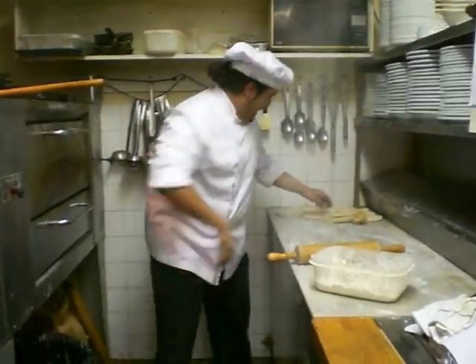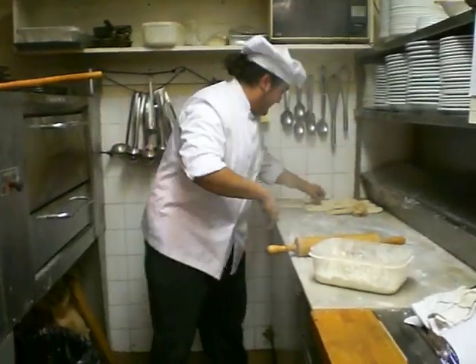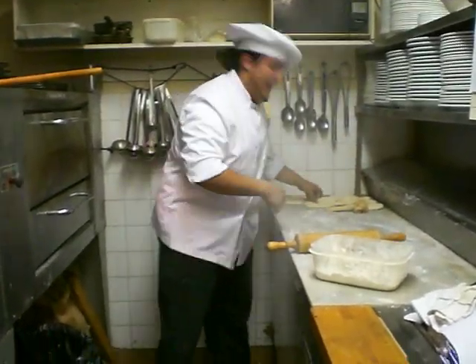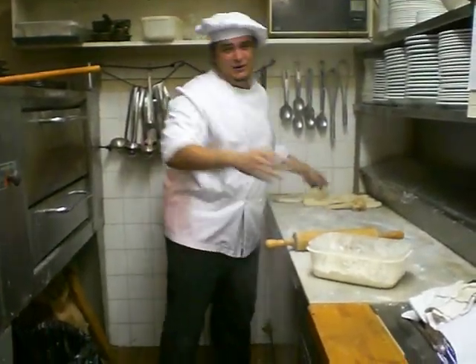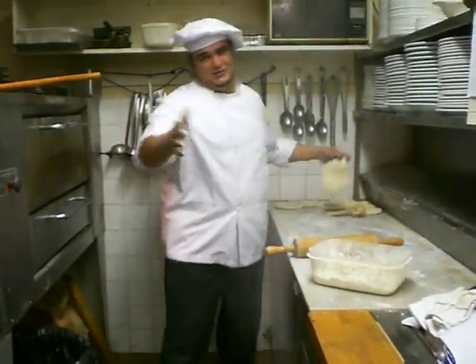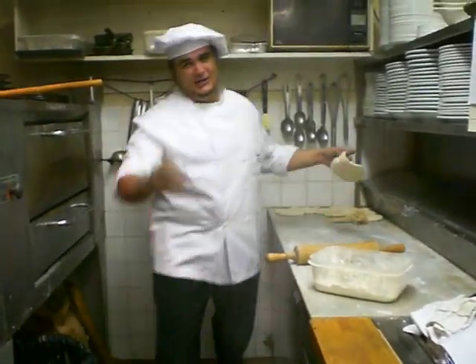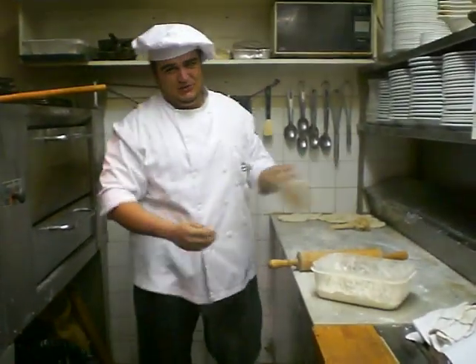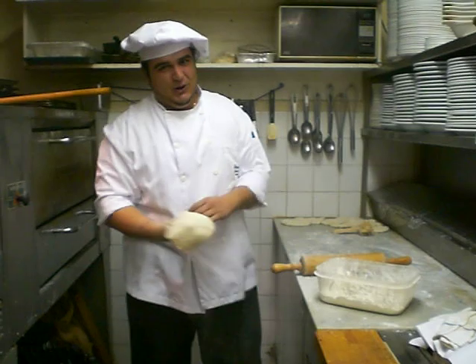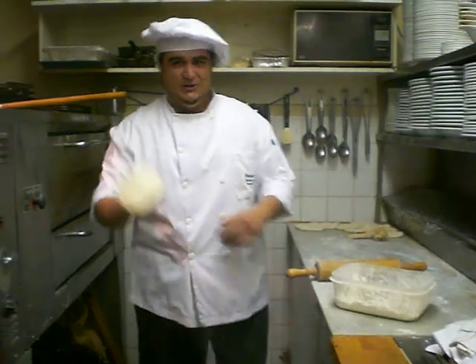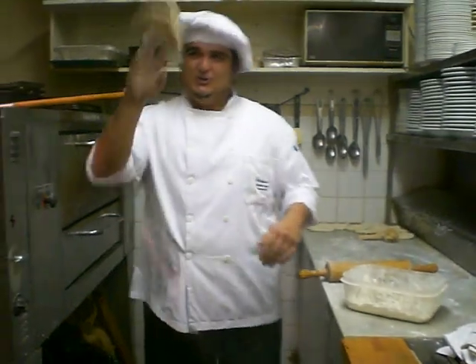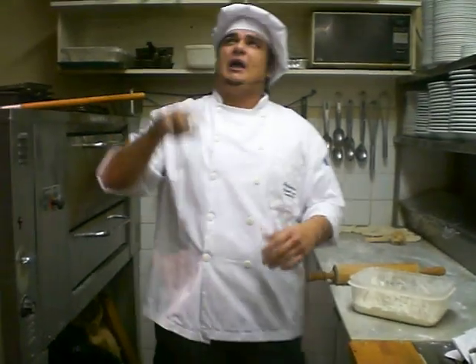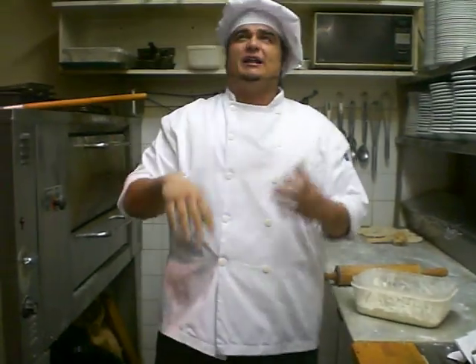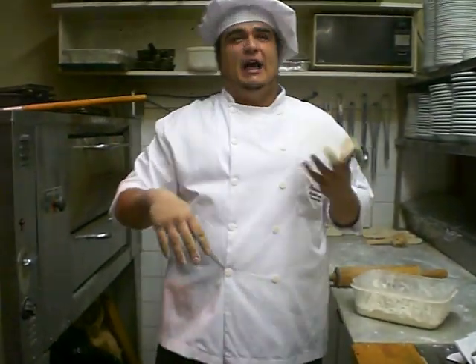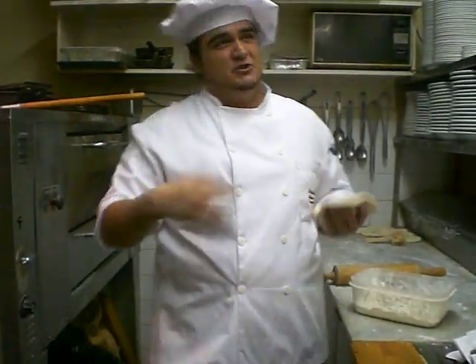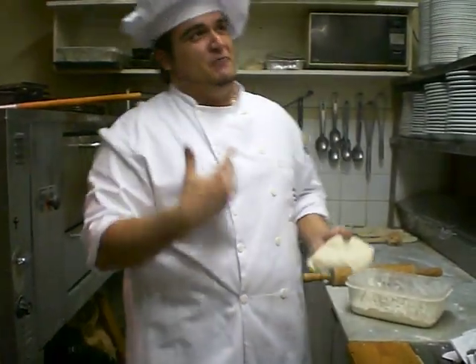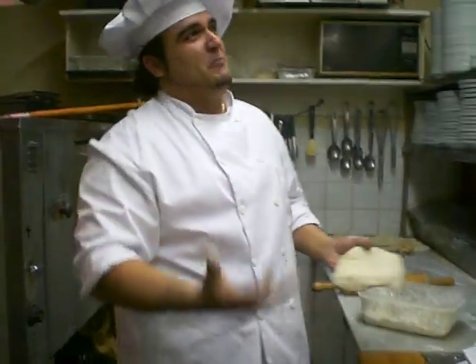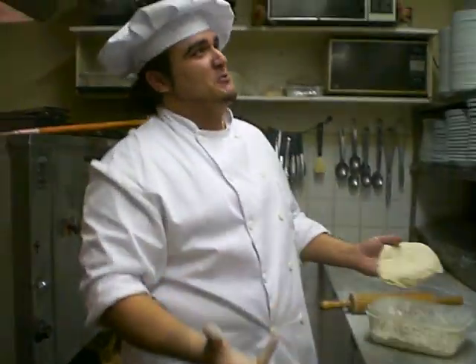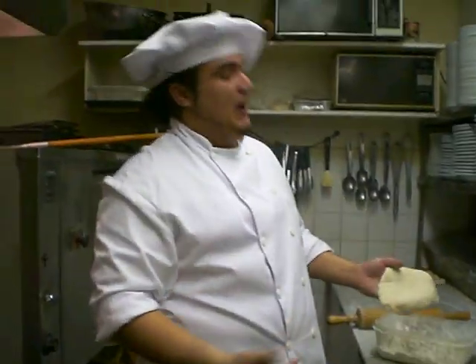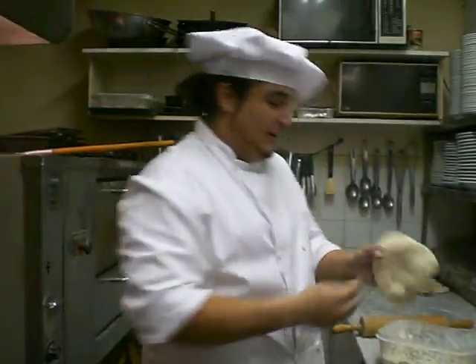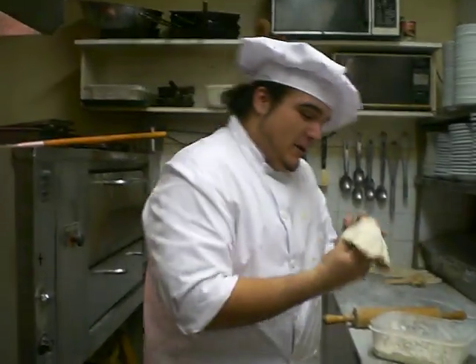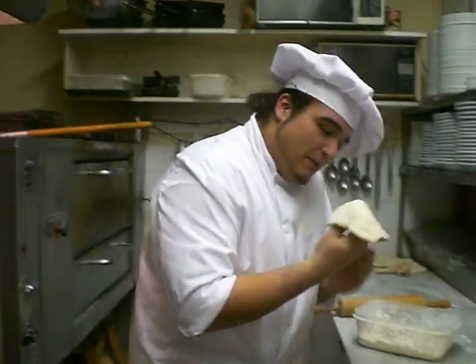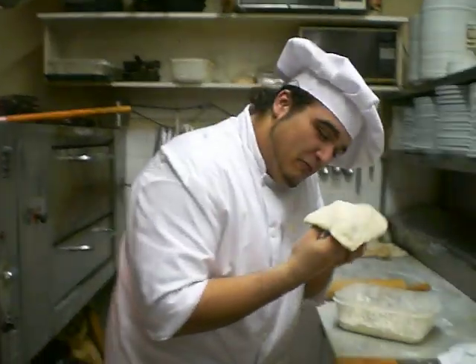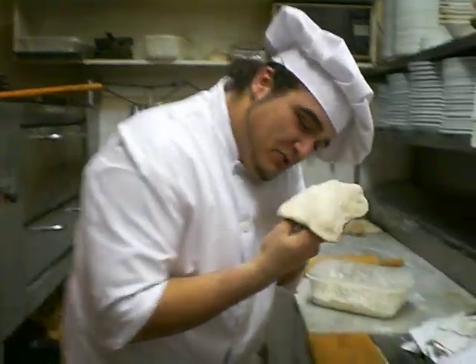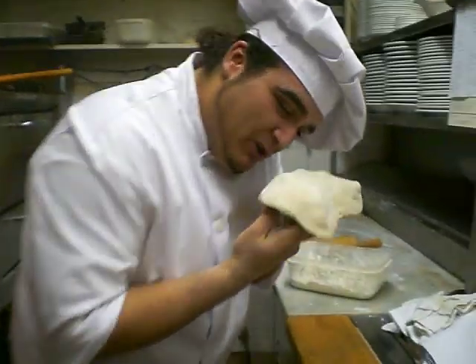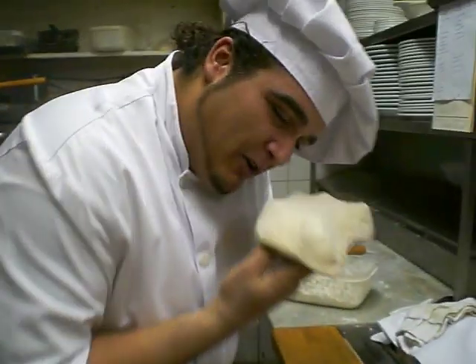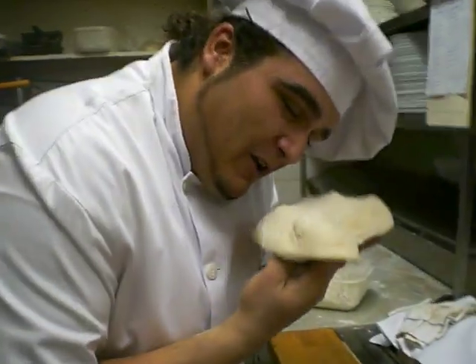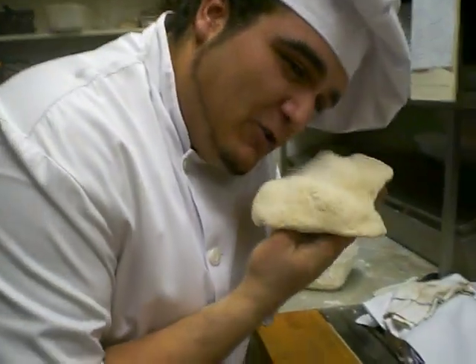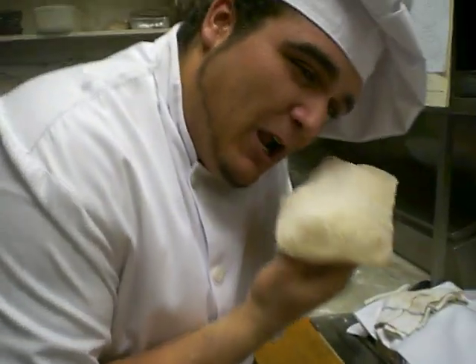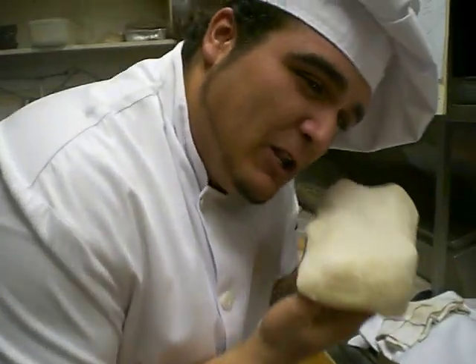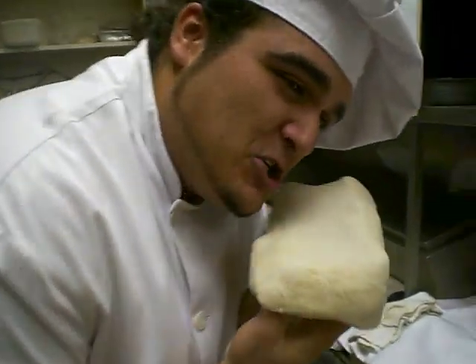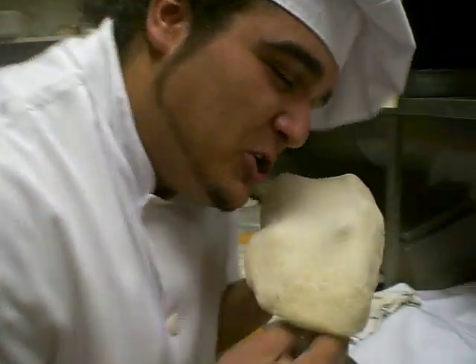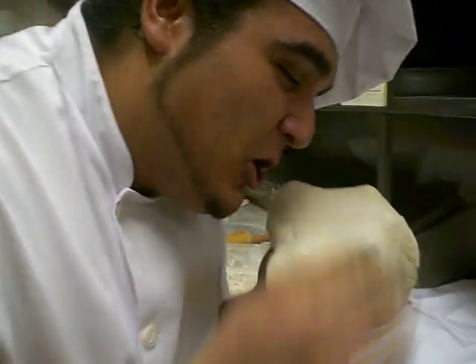After that, we're going to sing a little song because, you know, I love Chef Pasquale. But first, you know, you've got to touch the dough.